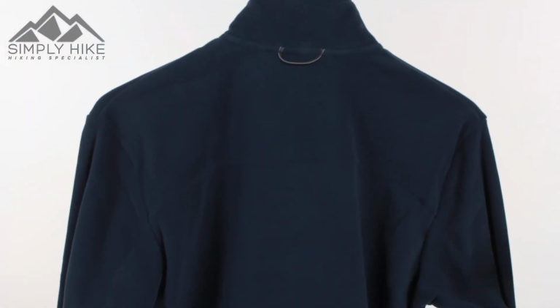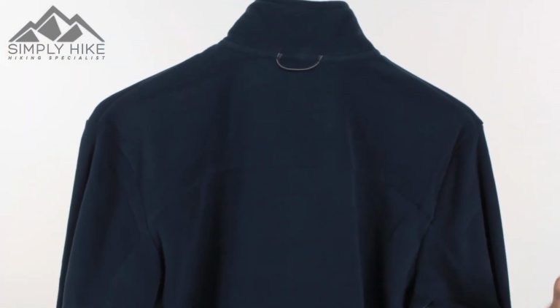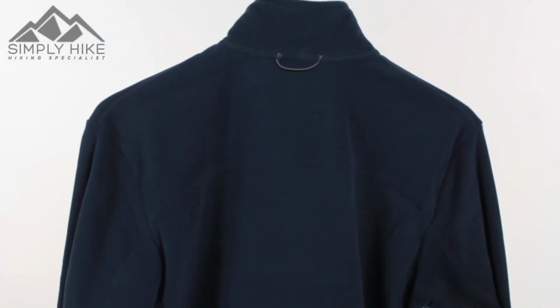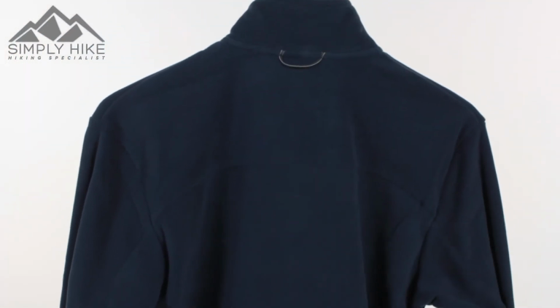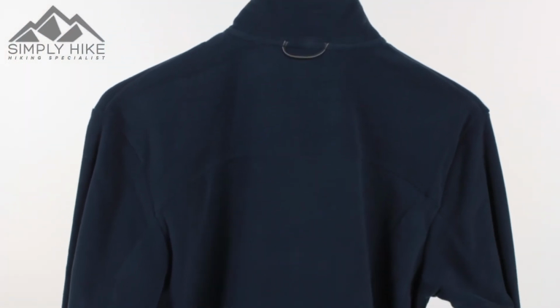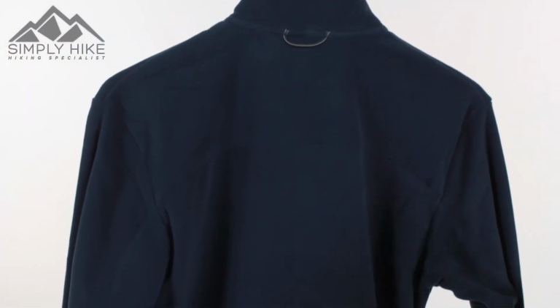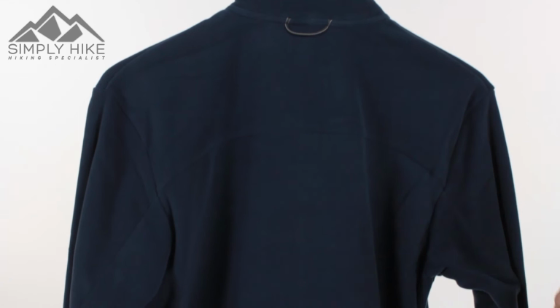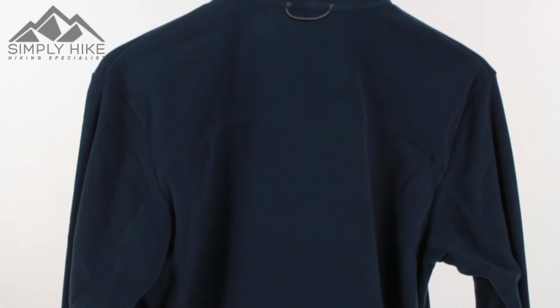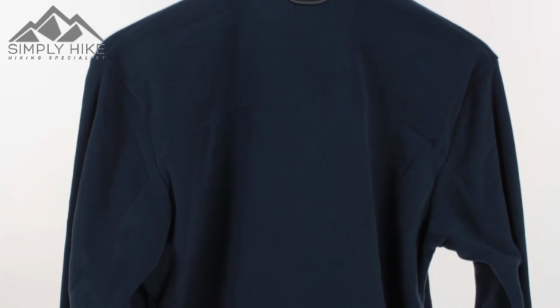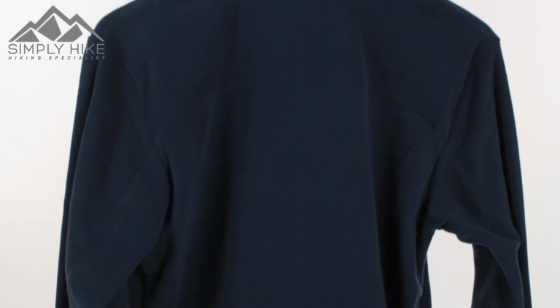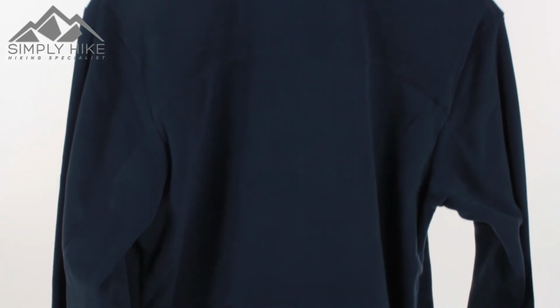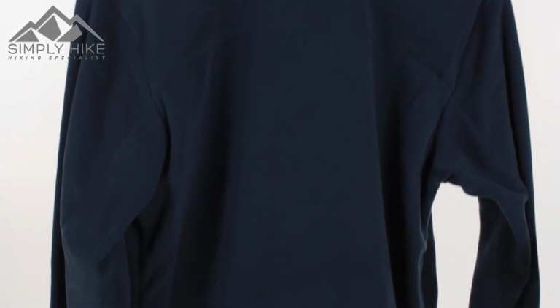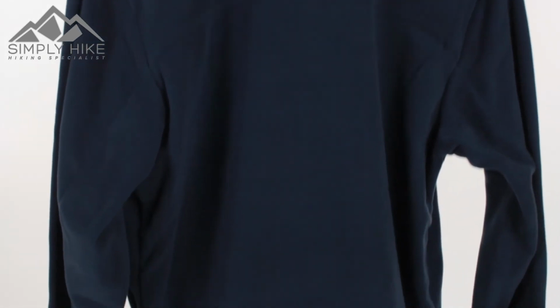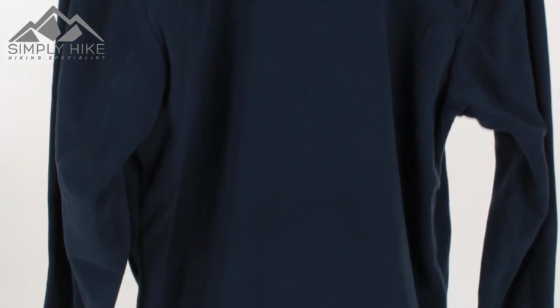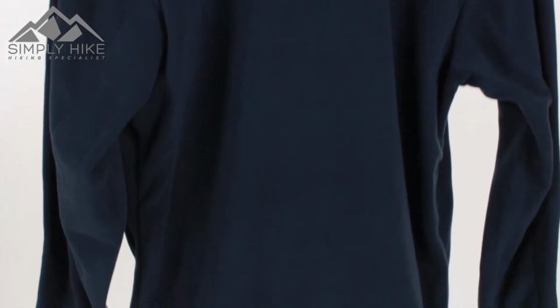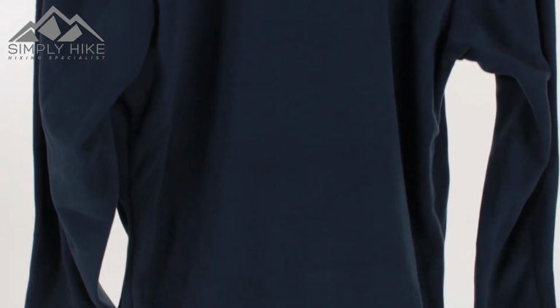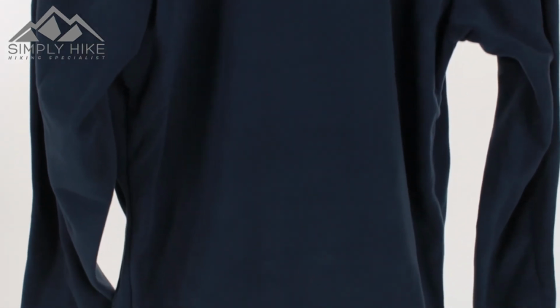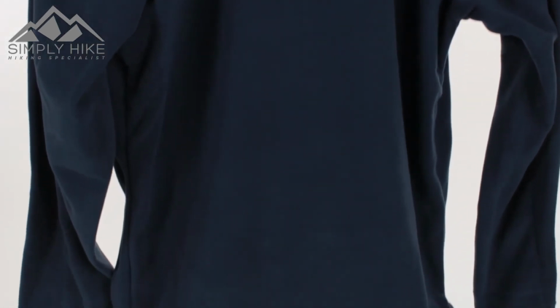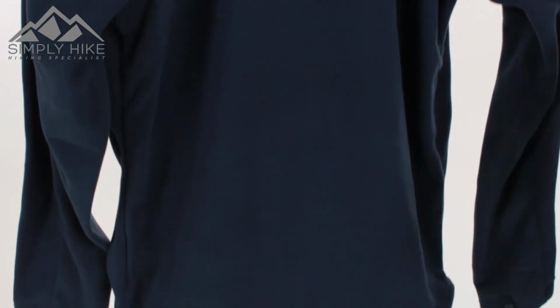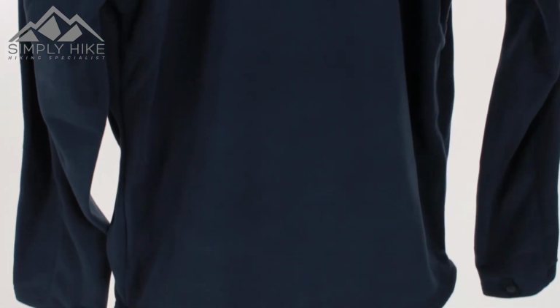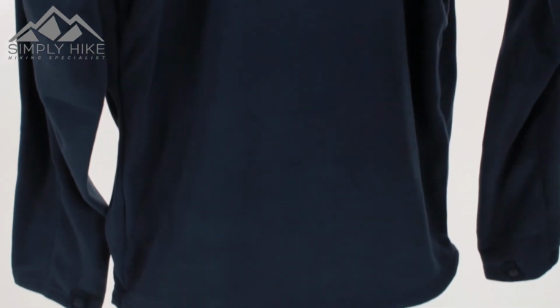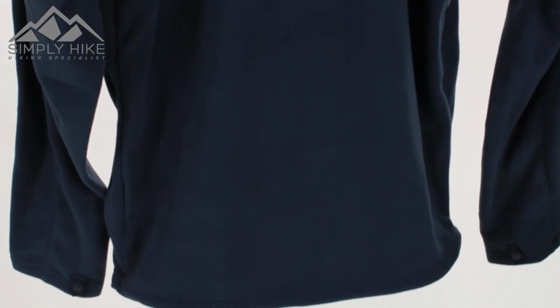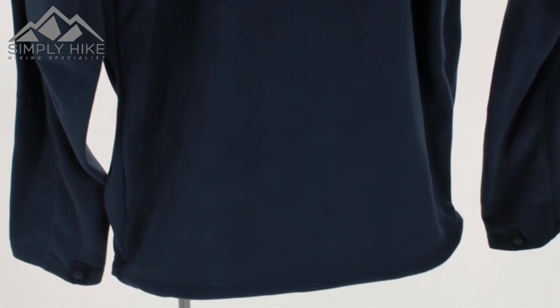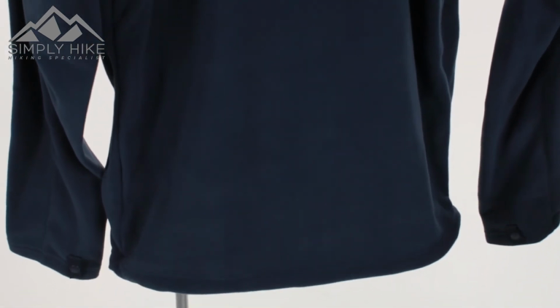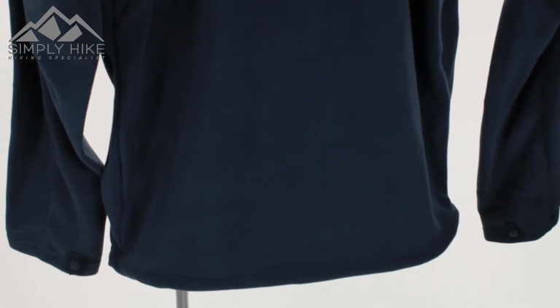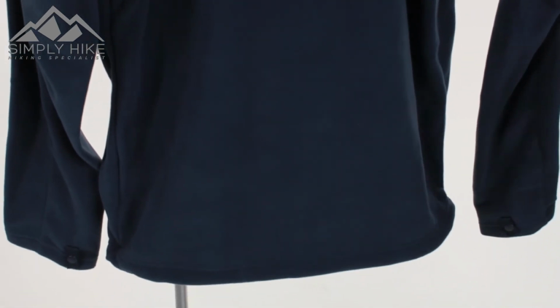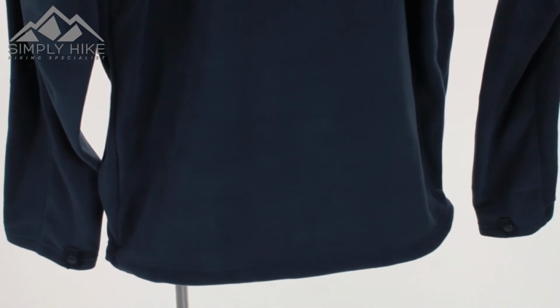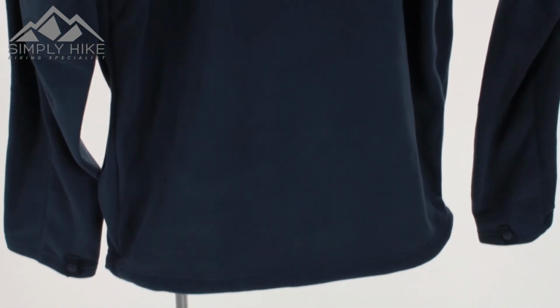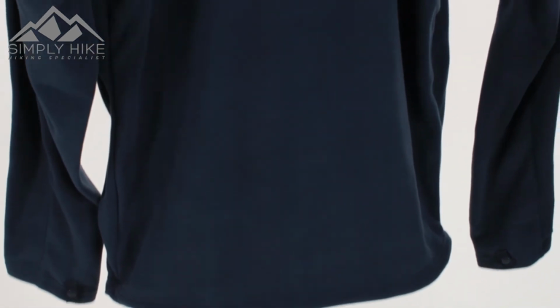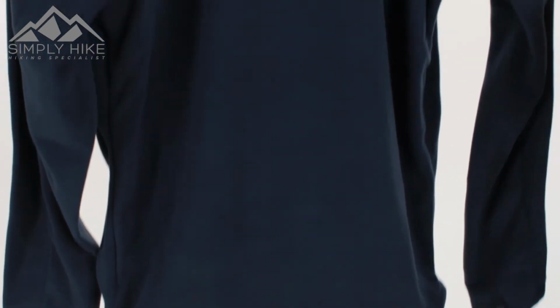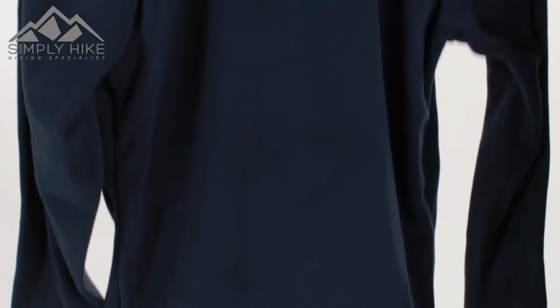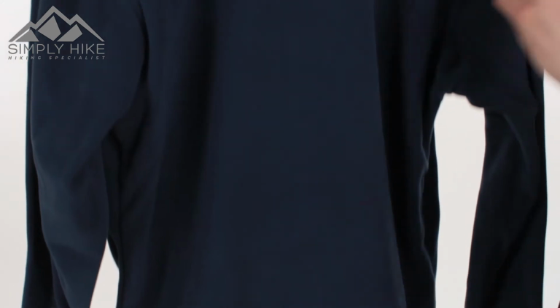Whether you're hiking, scrambling, even climbing or doing a bit of coastal walking, this fleece is just going to tick all the boxes.